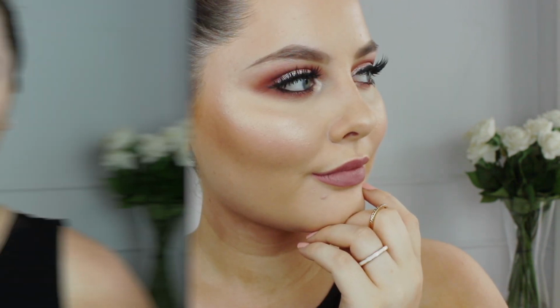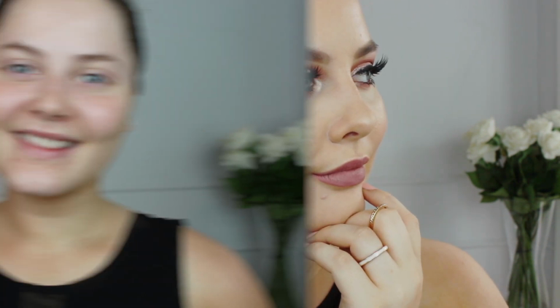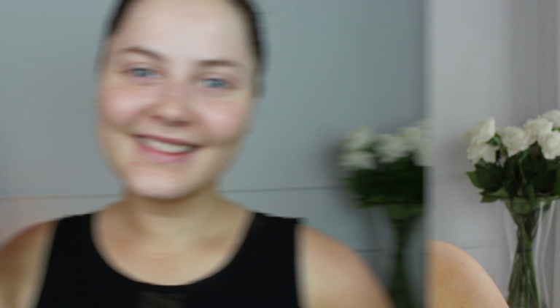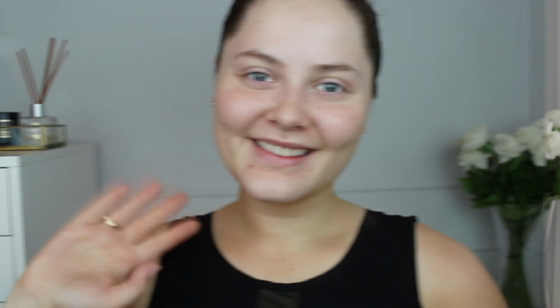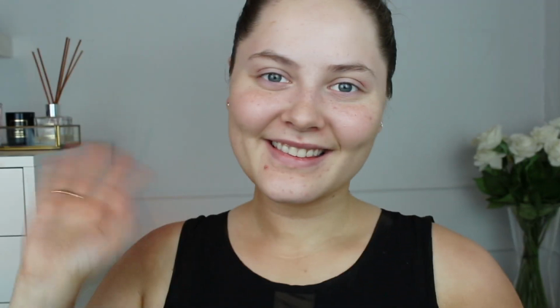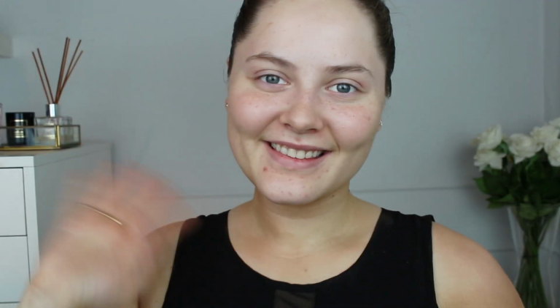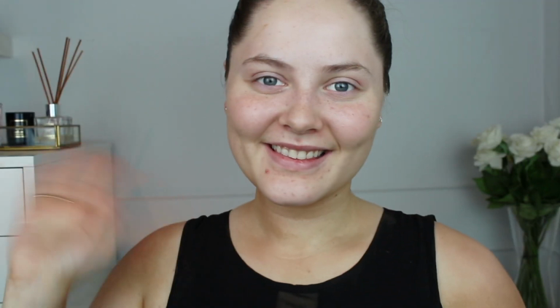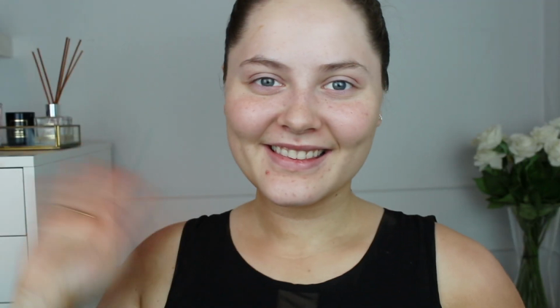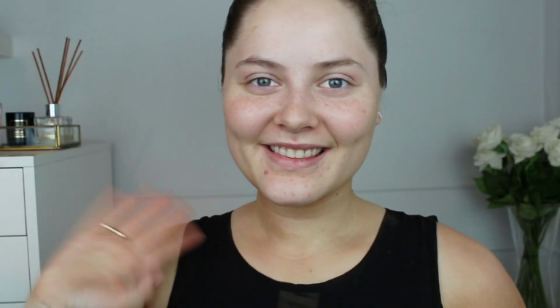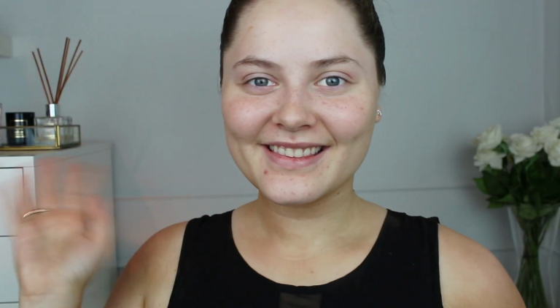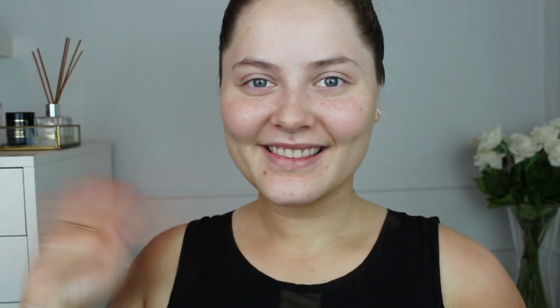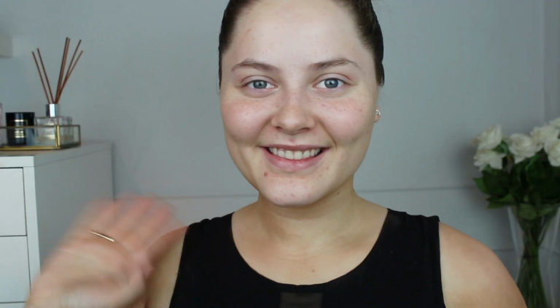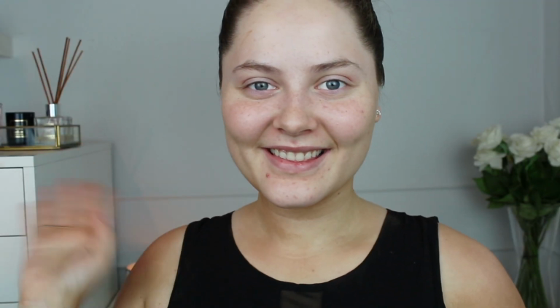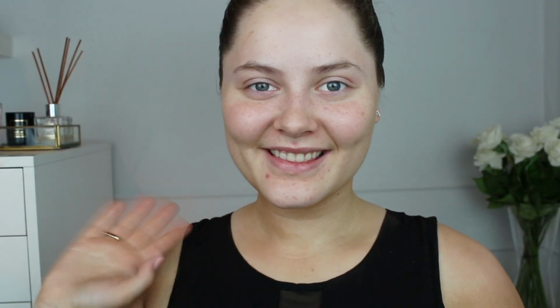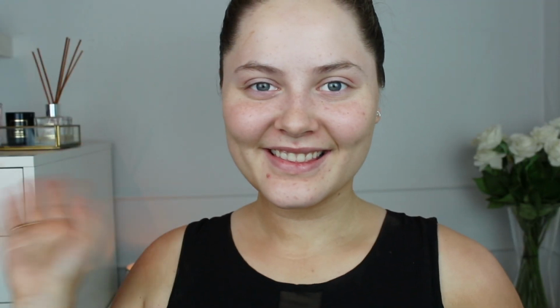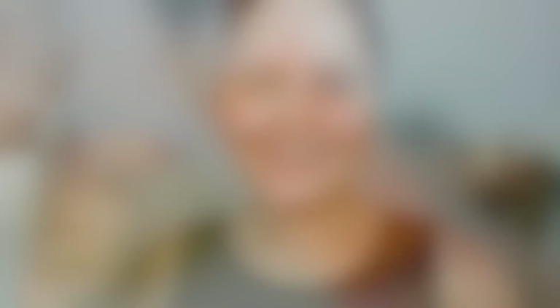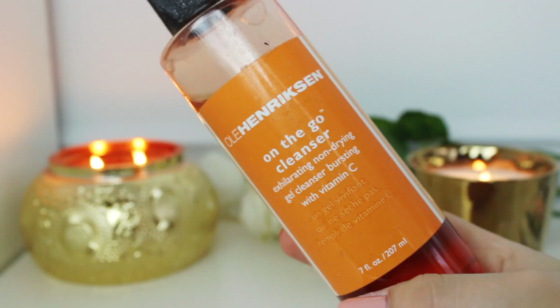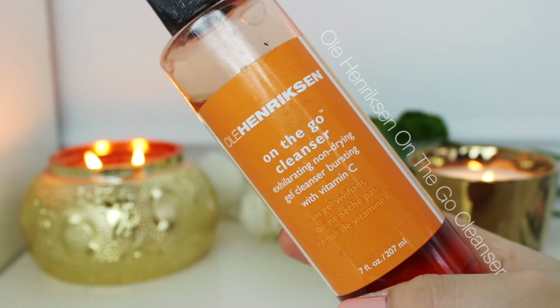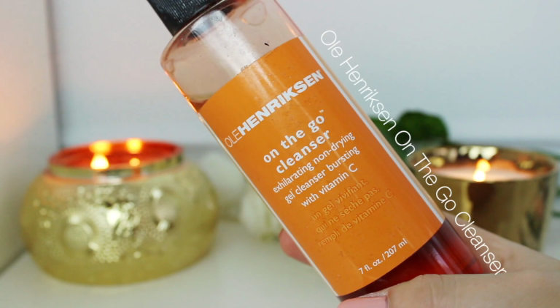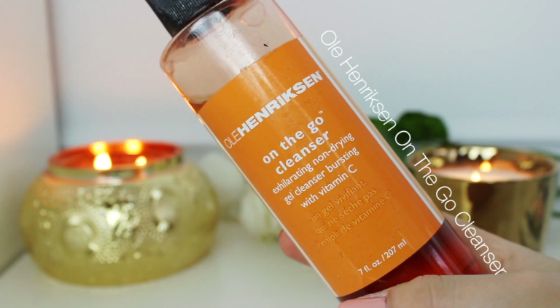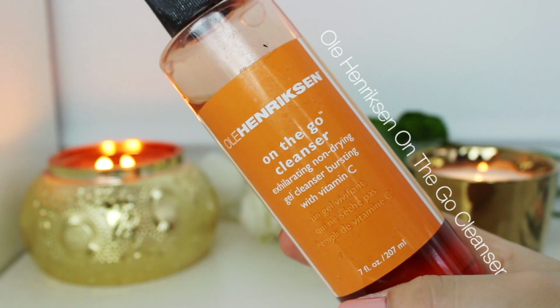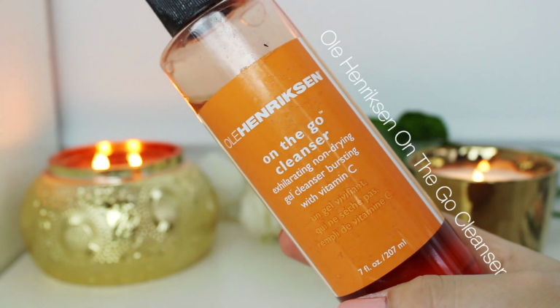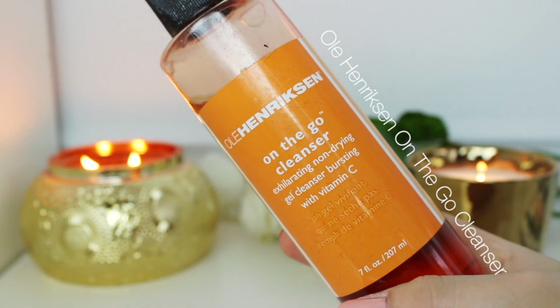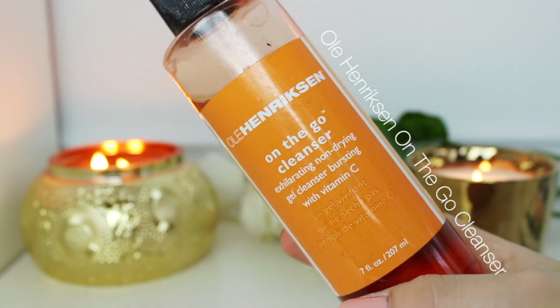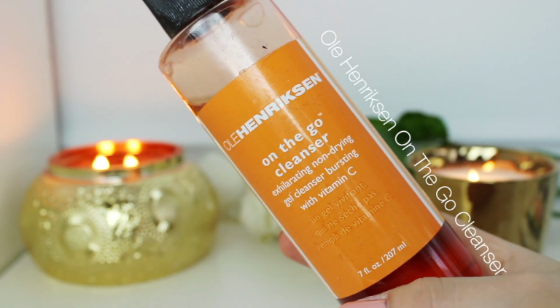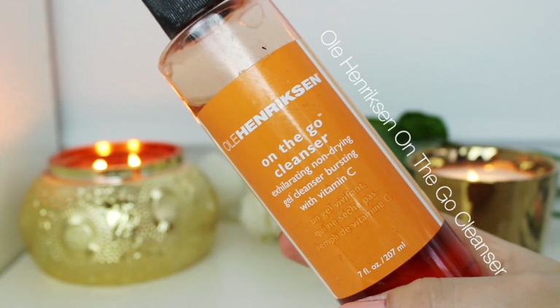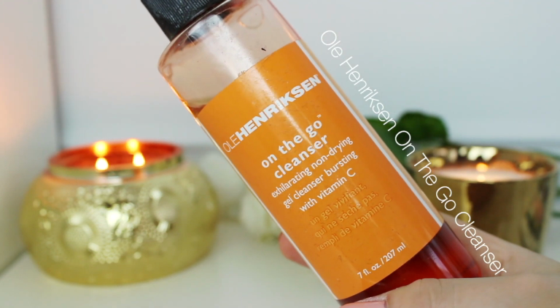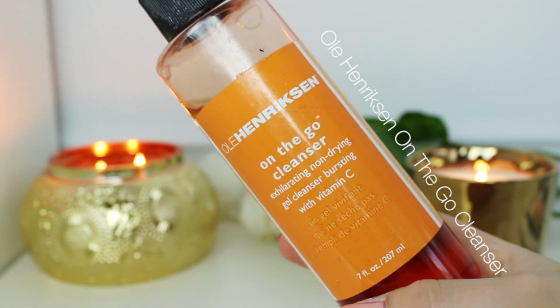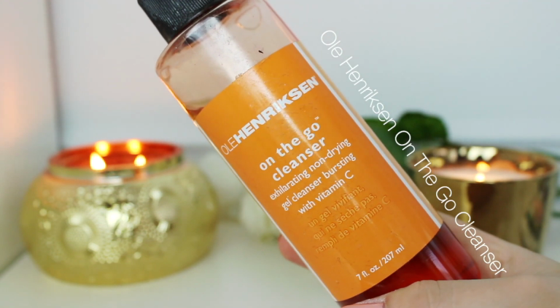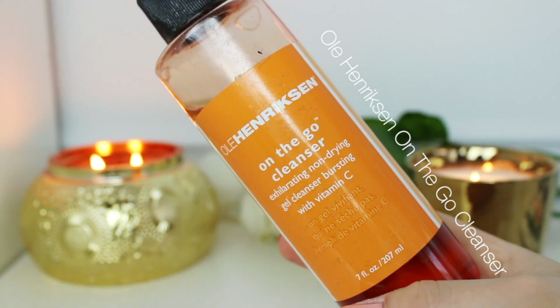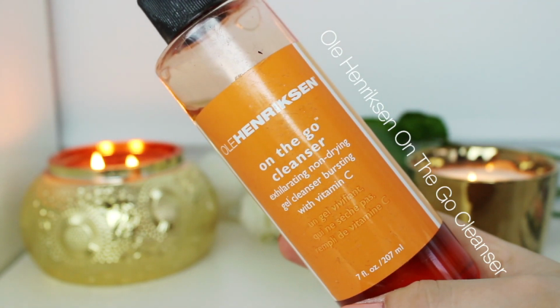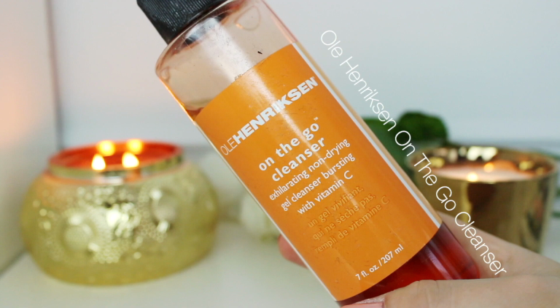Hey guys, today I want to show you how to get ready for date night. So the first thing that I start with is of course skin care.